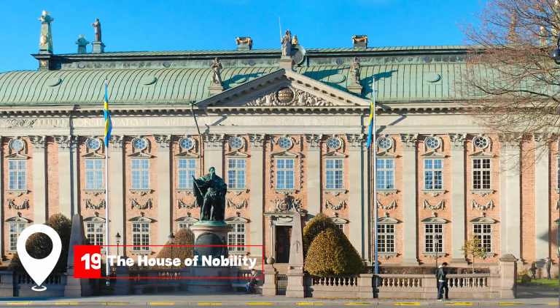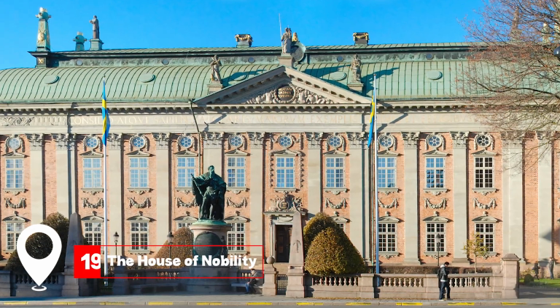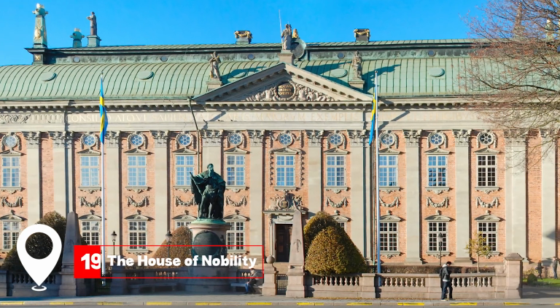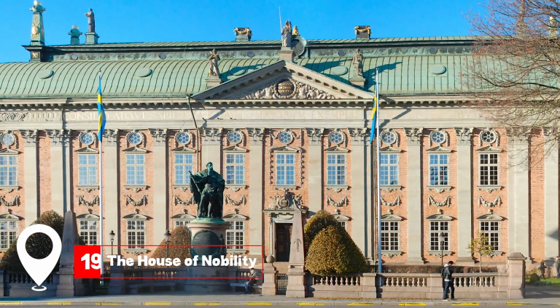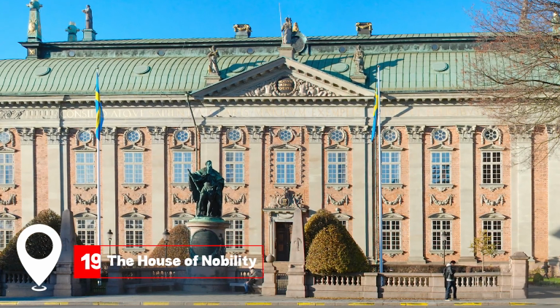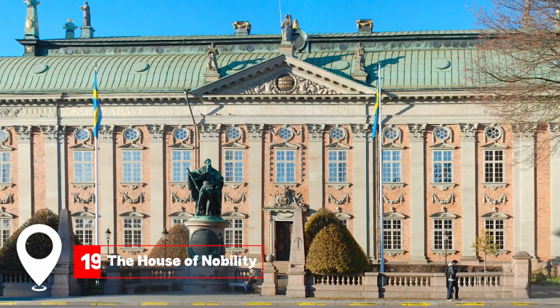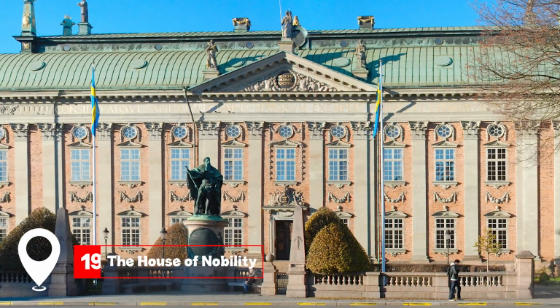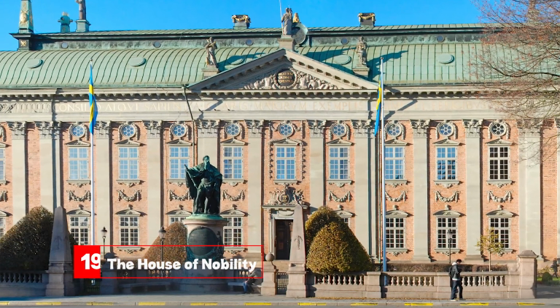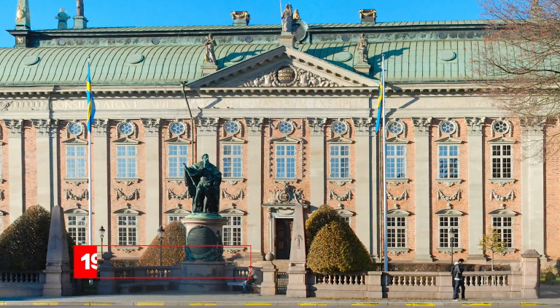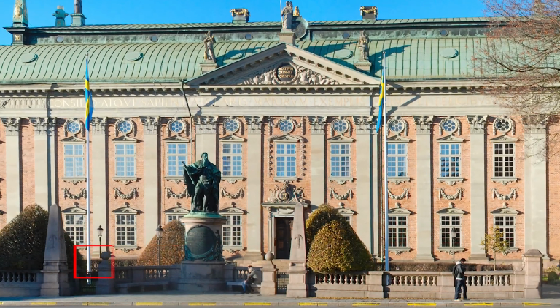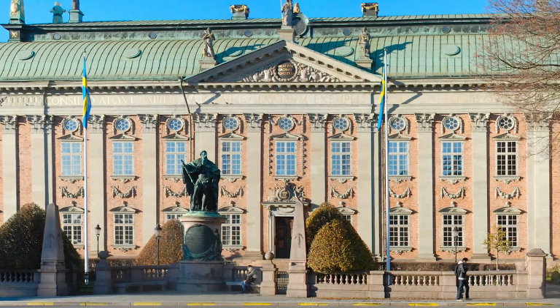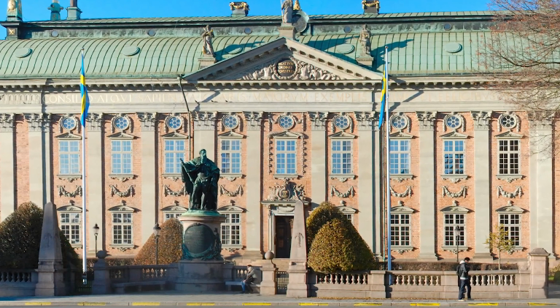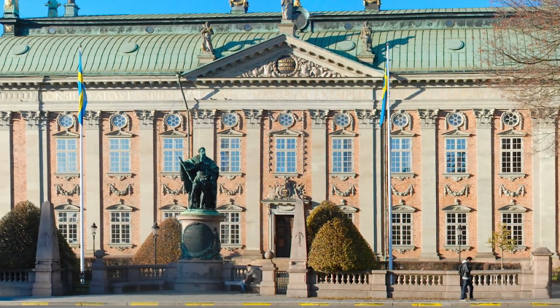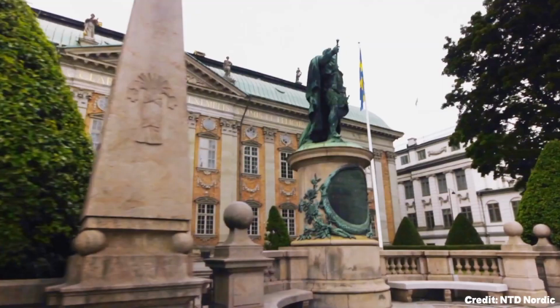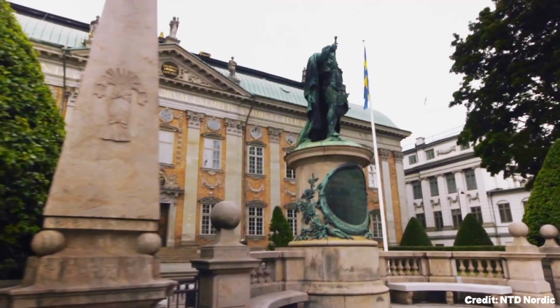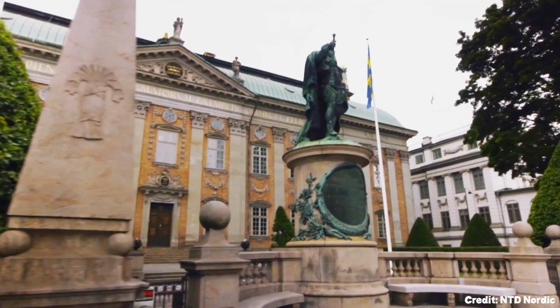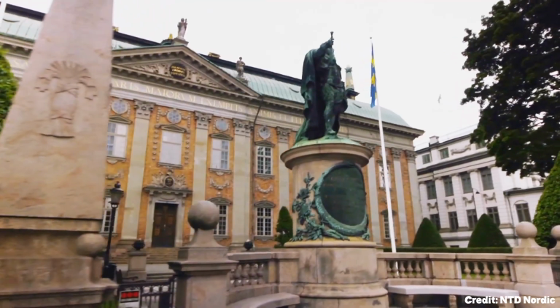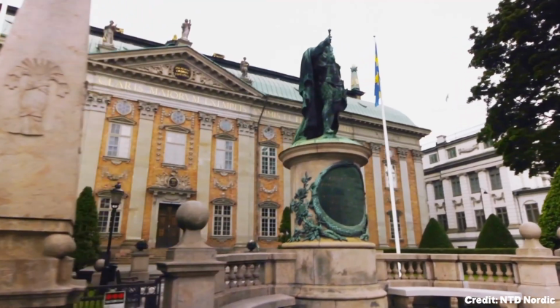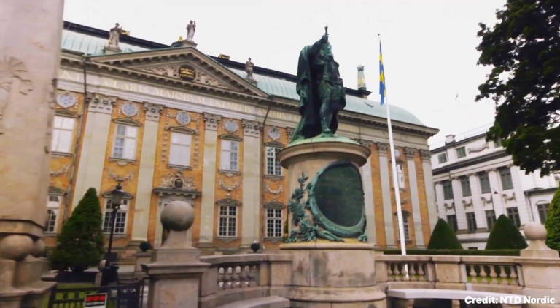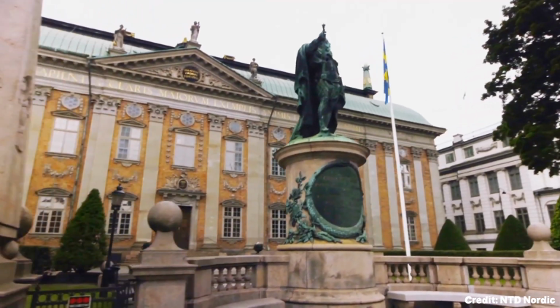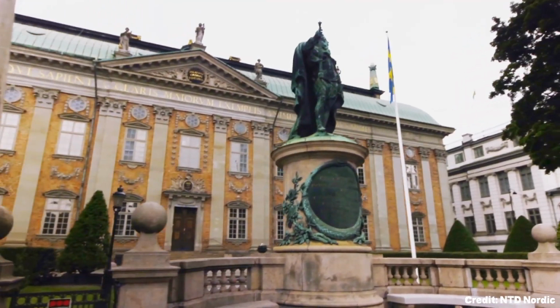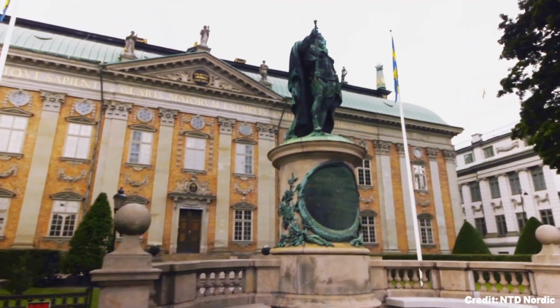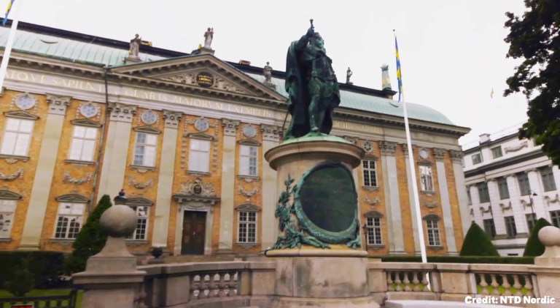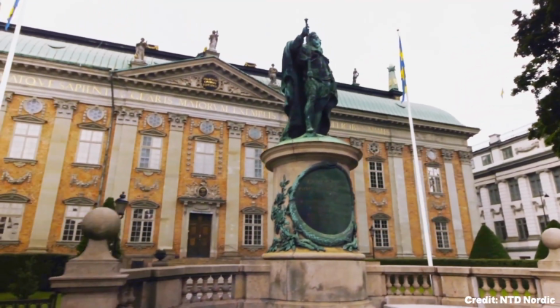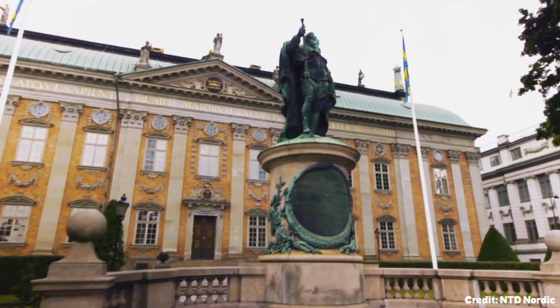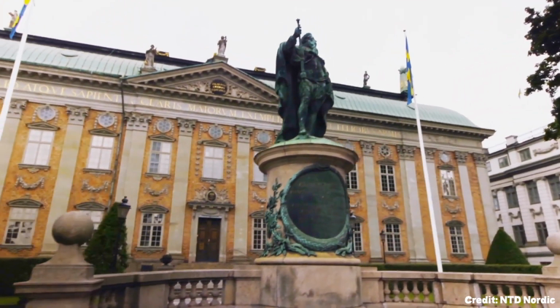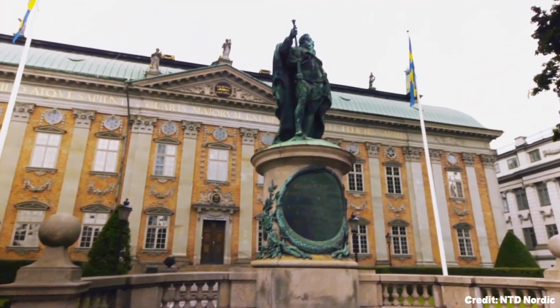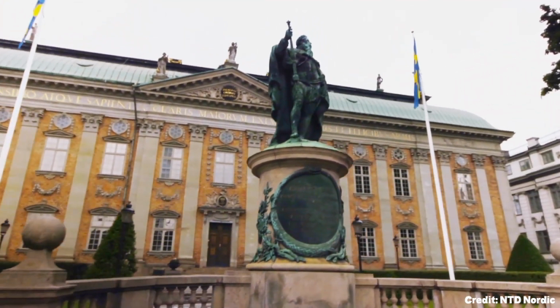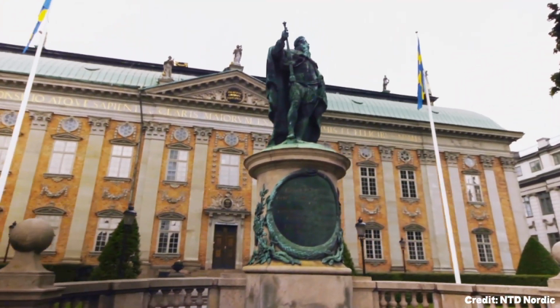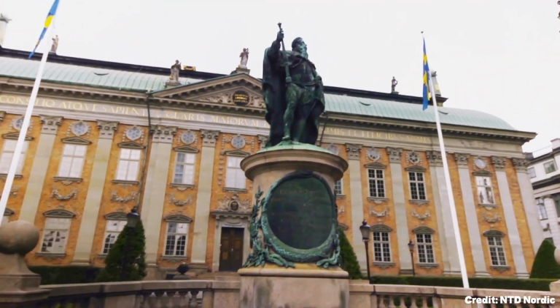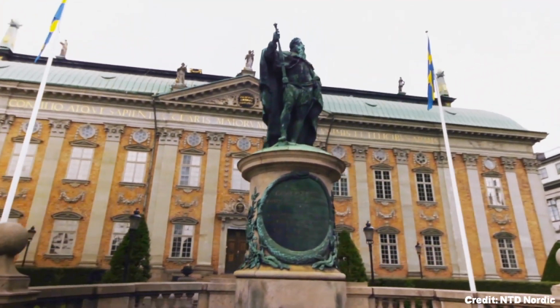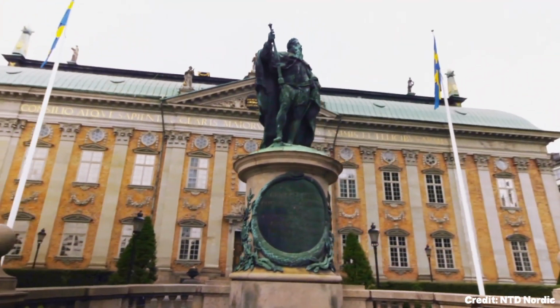At number nineteen, we have the House of Nobility. A grand structure that showcases the history and significance of Swedish nobility.